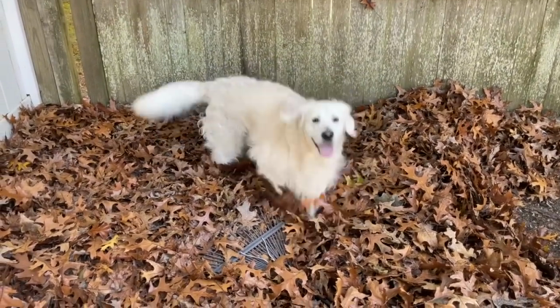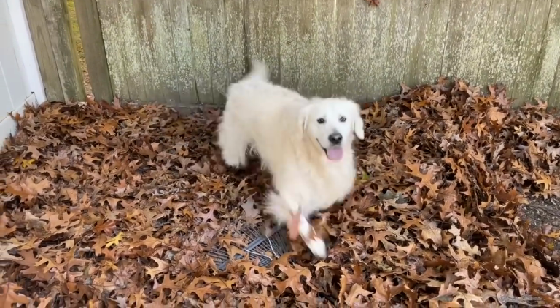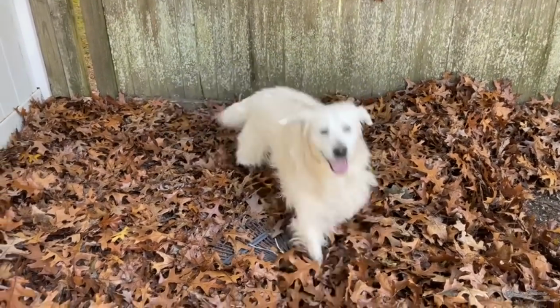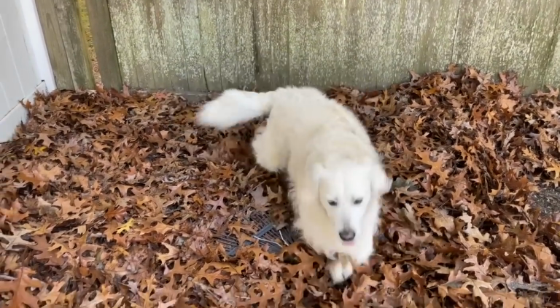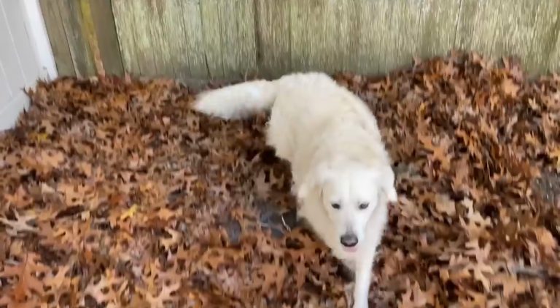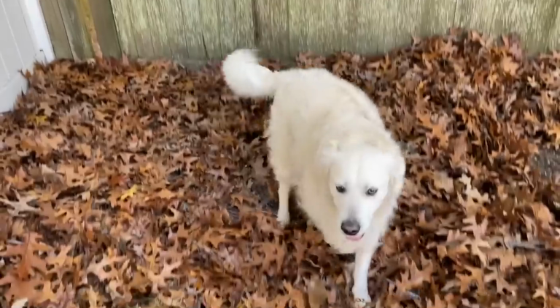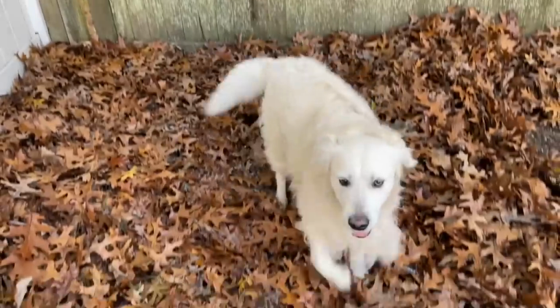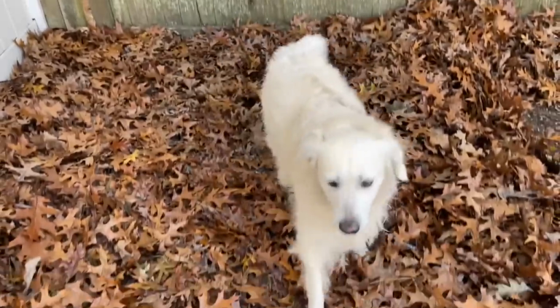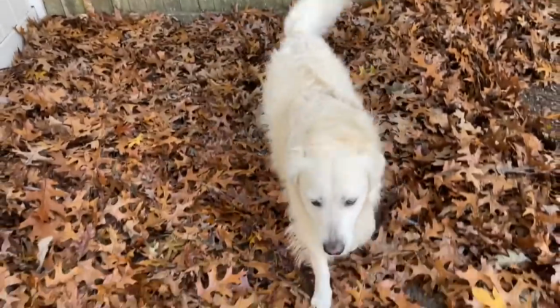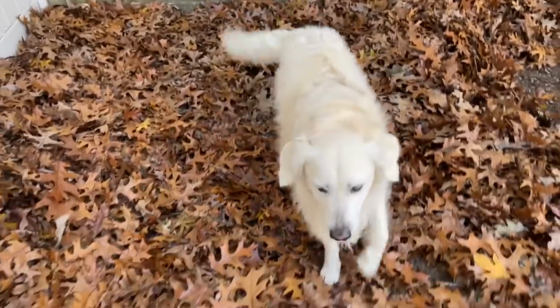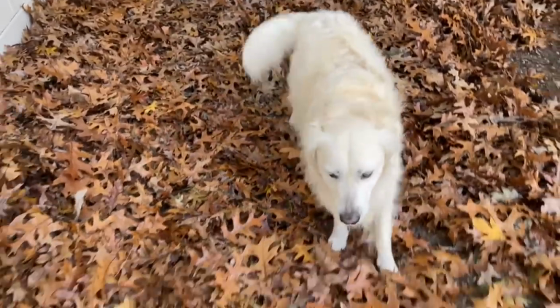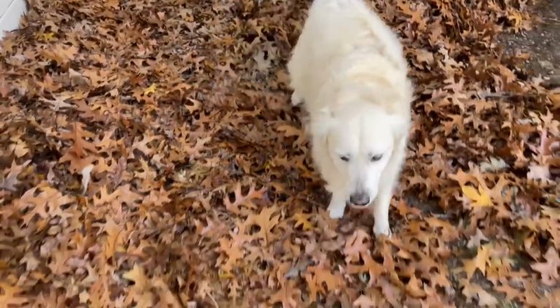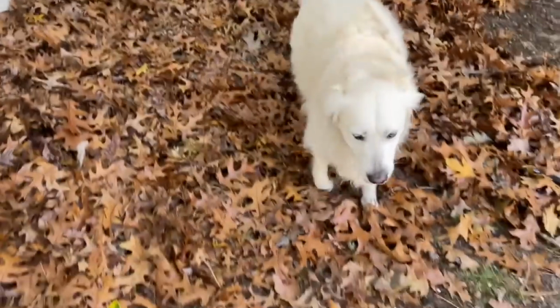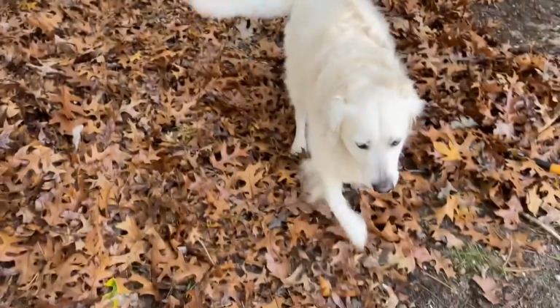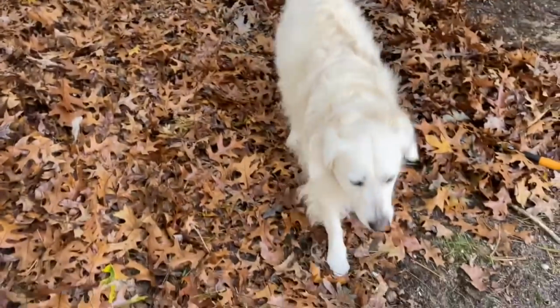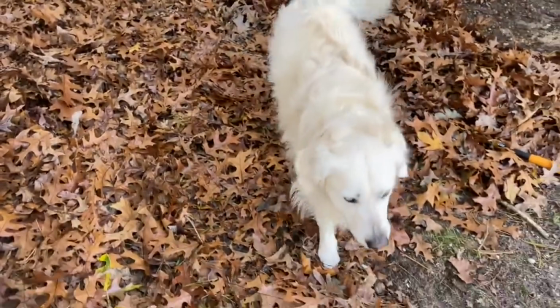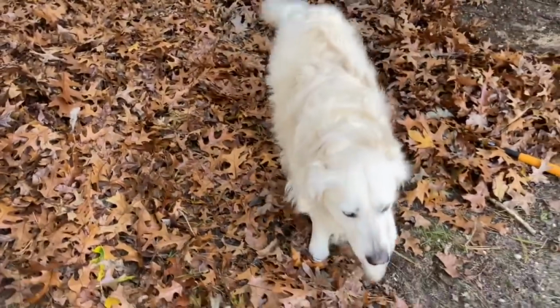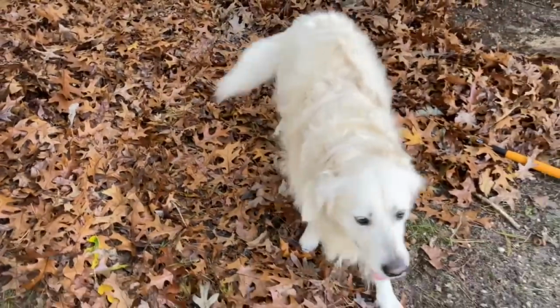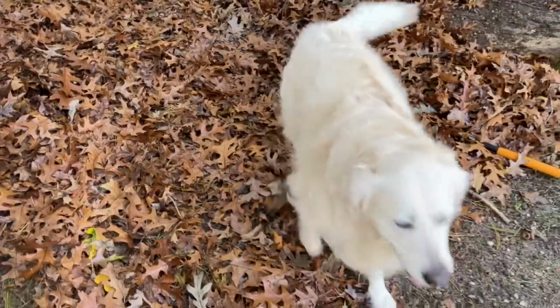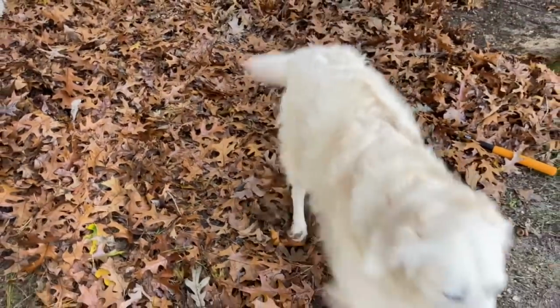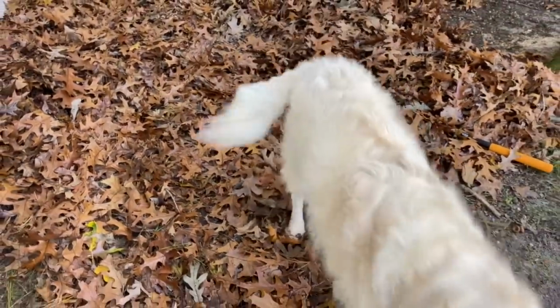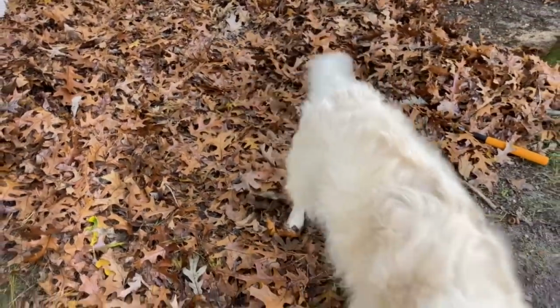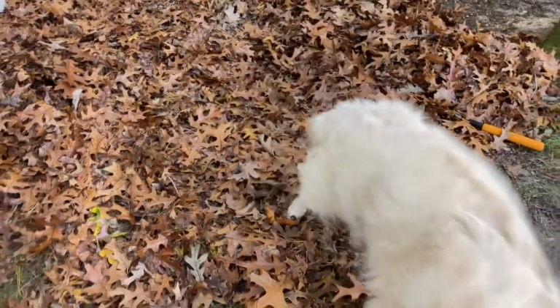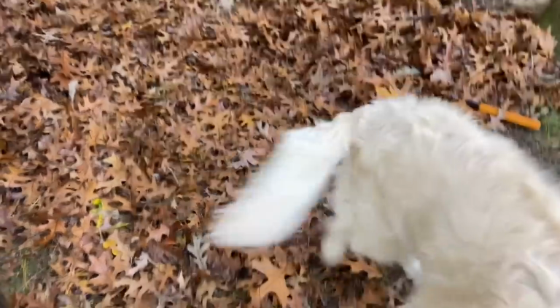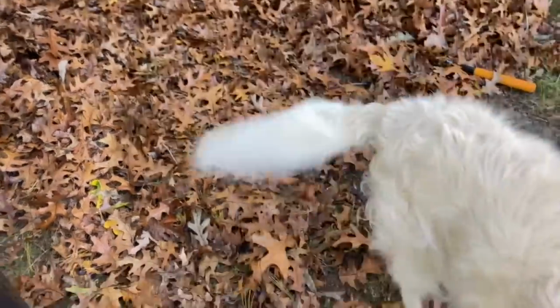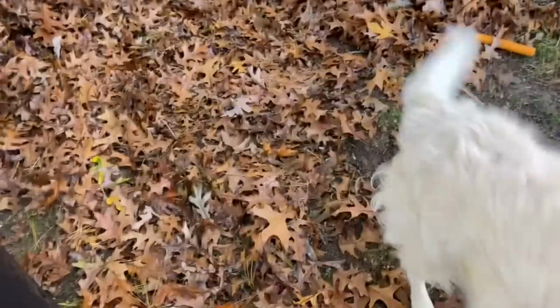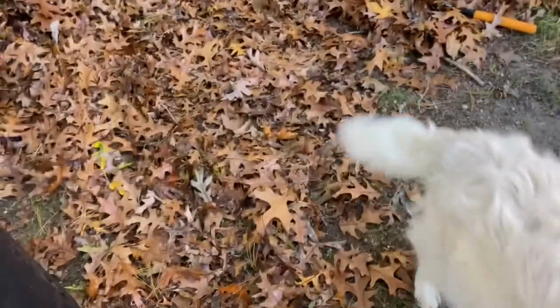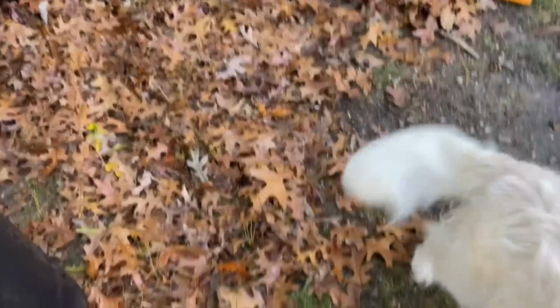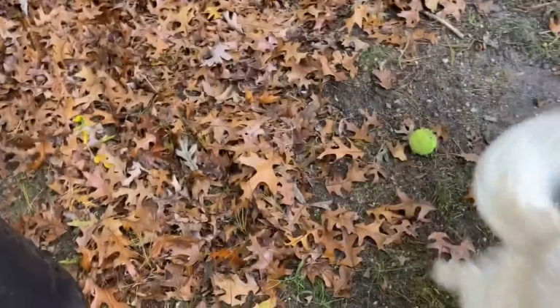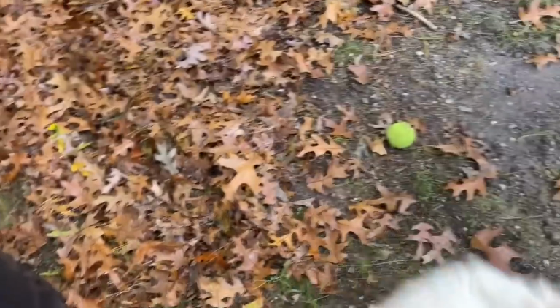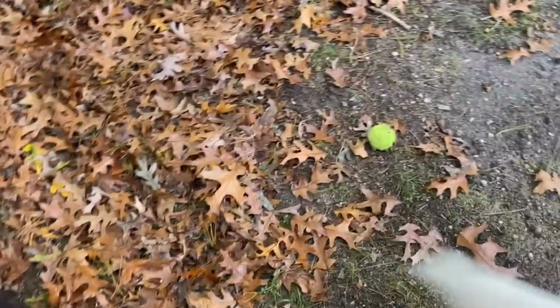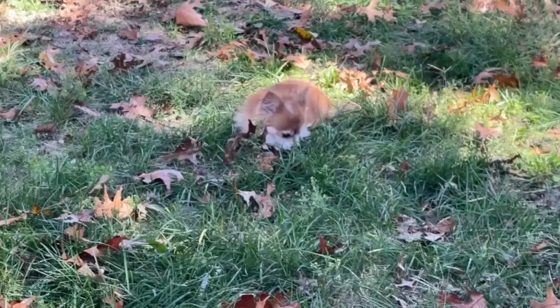Bryce, our English cream golden, was having the time of his life.